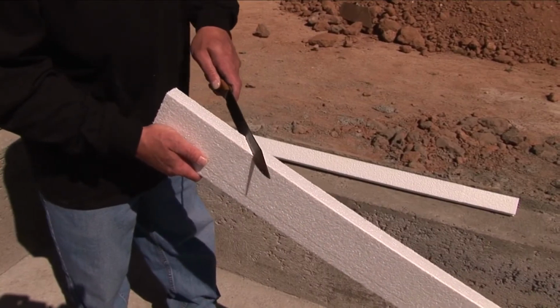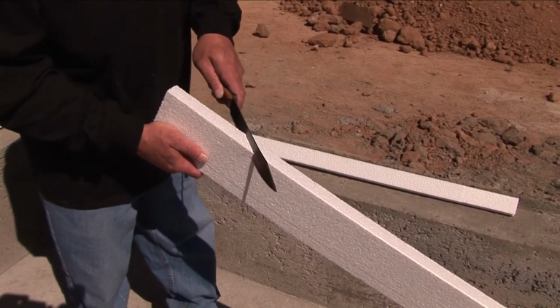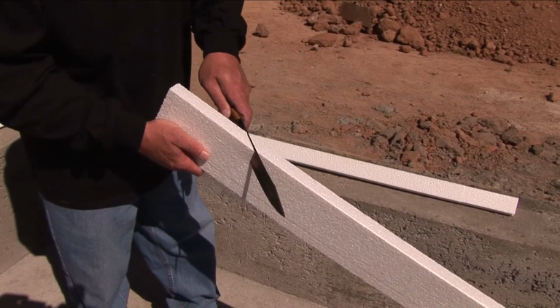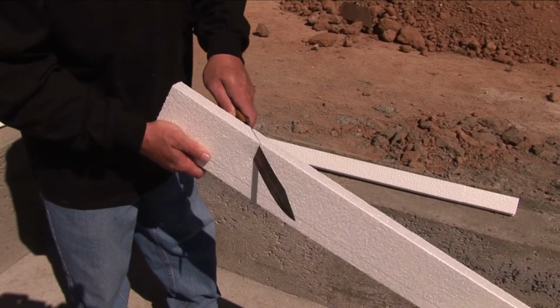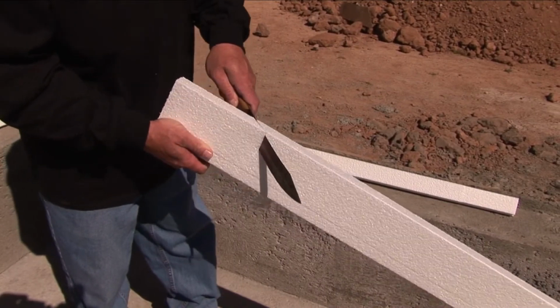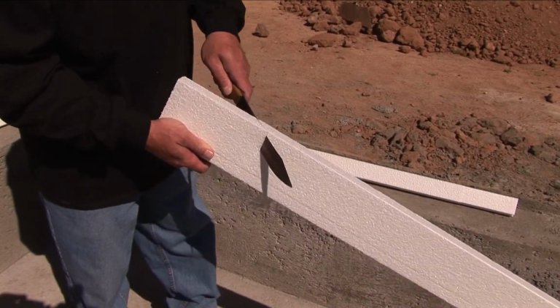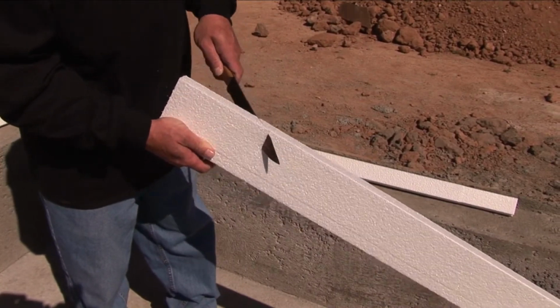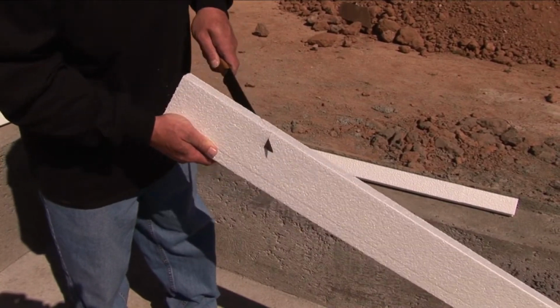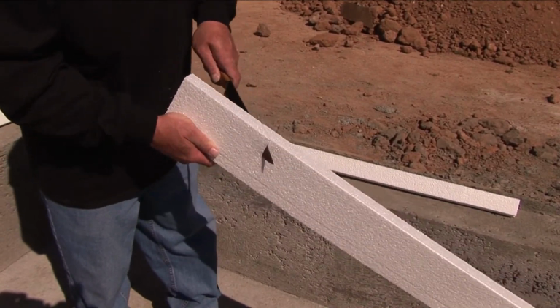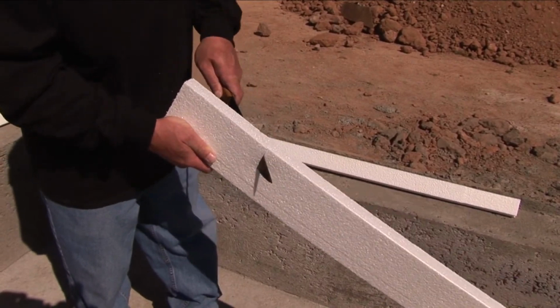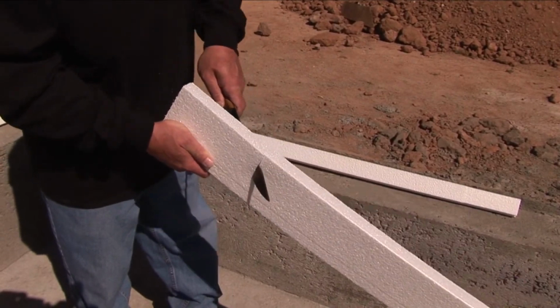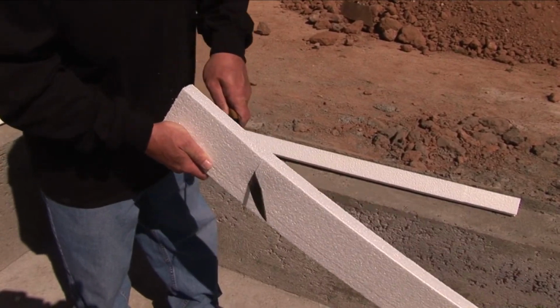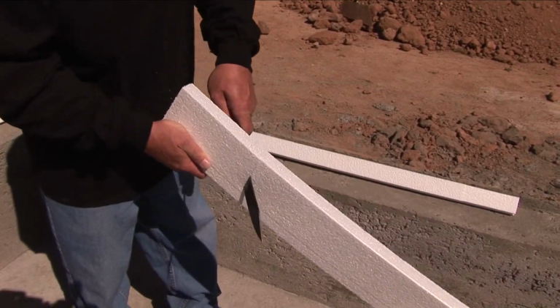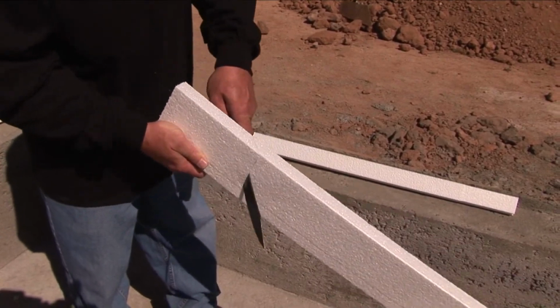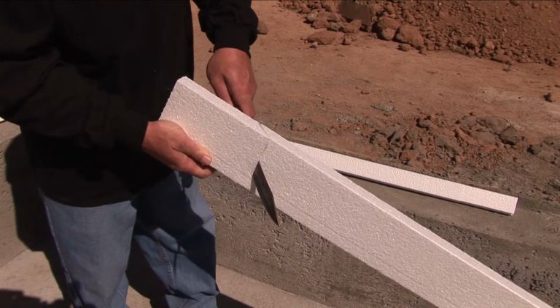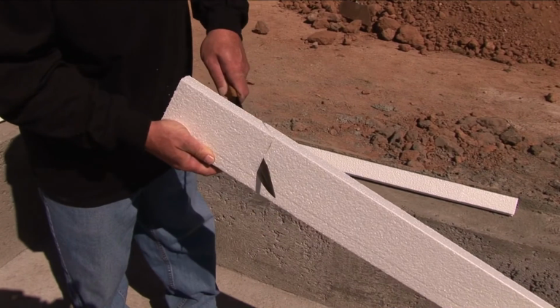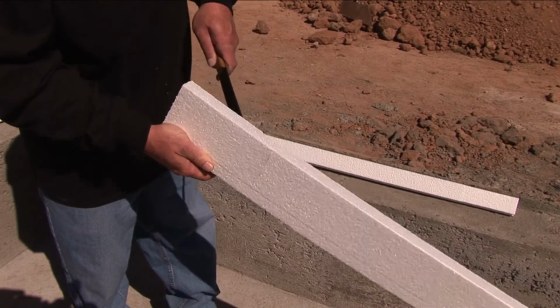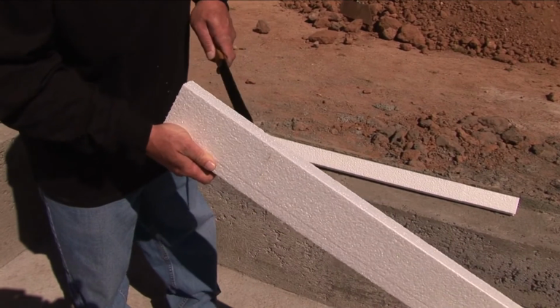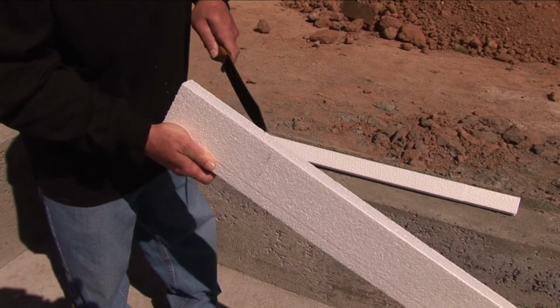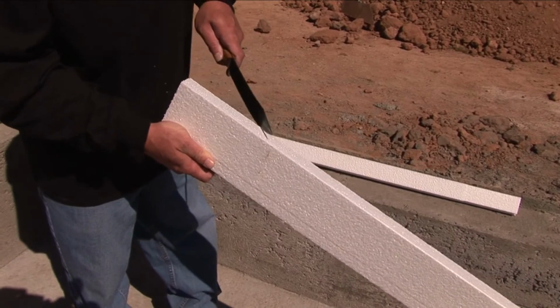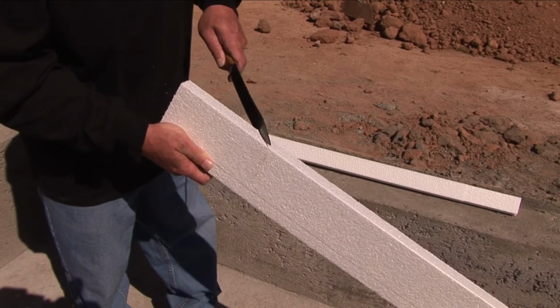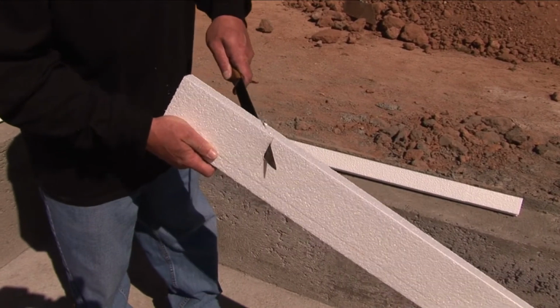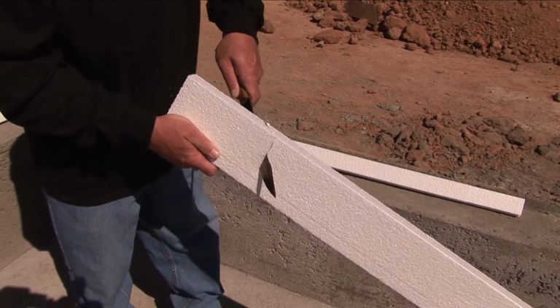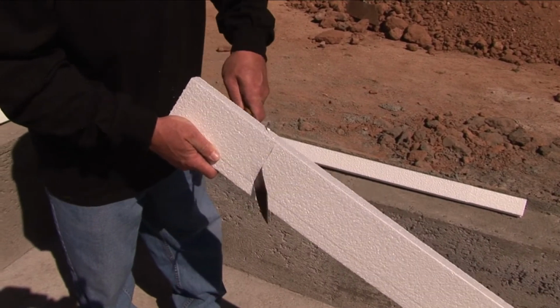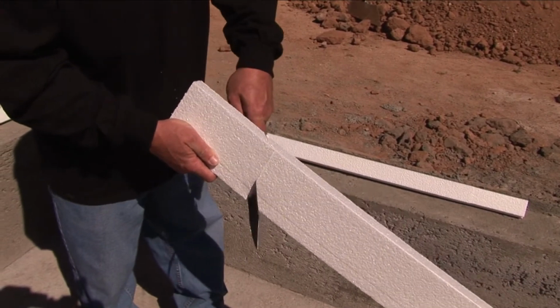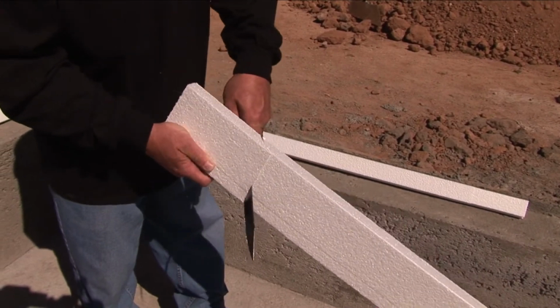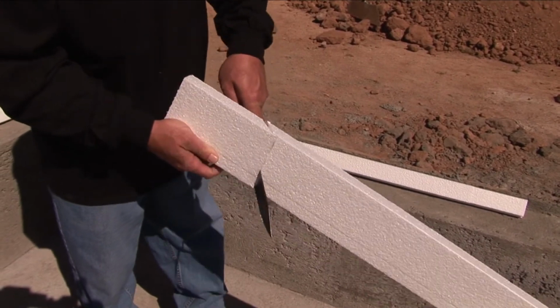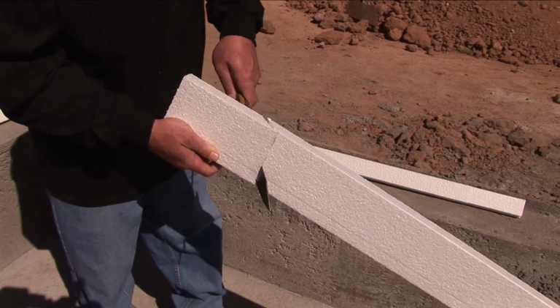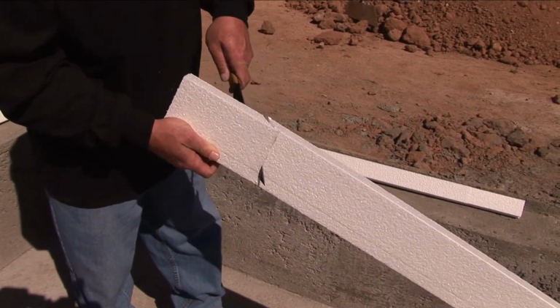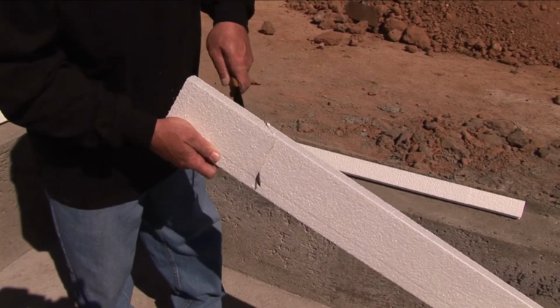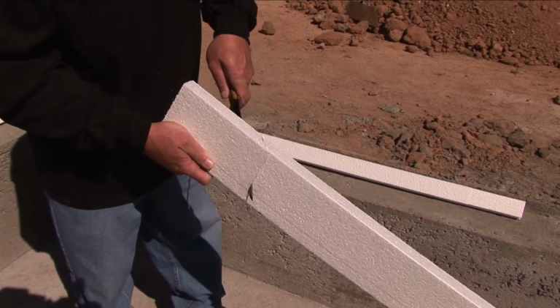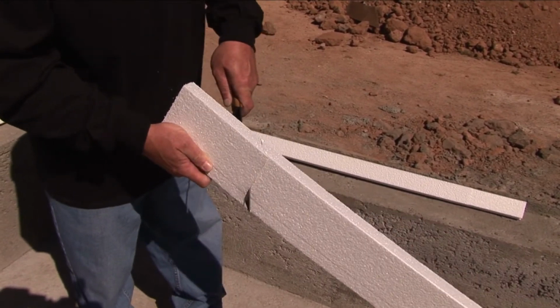Use a sharp knife to cut forms for 45 and 90 degree angle mitered corners. Do not use a handsaw.